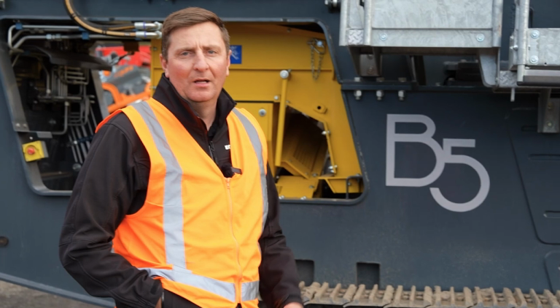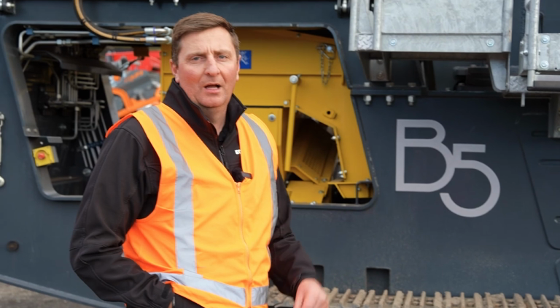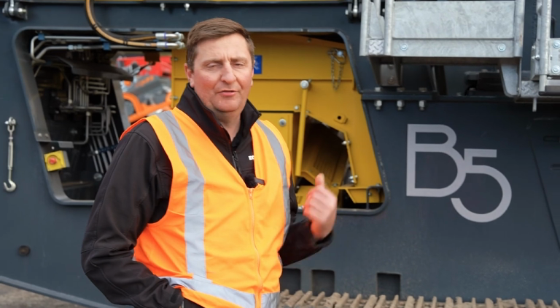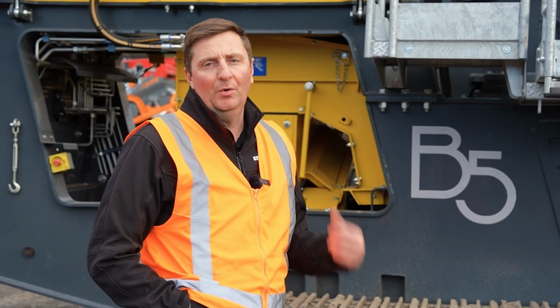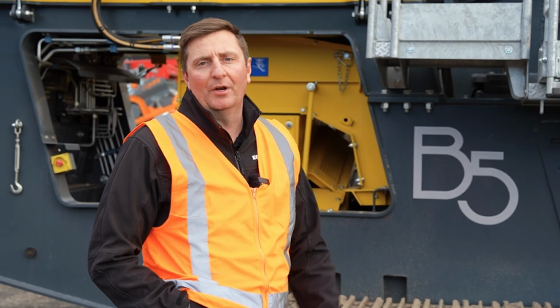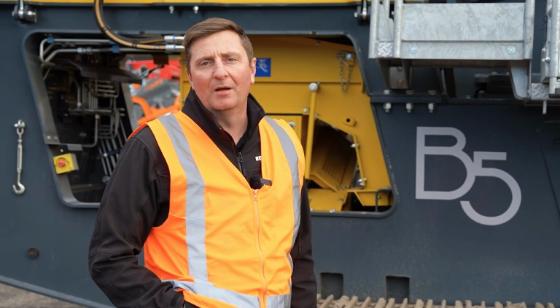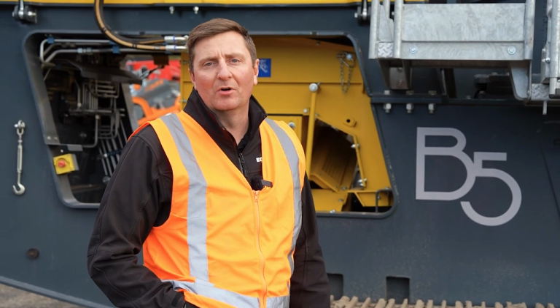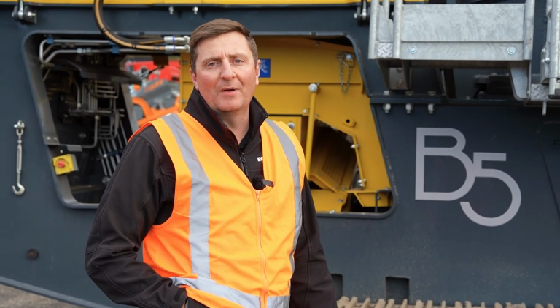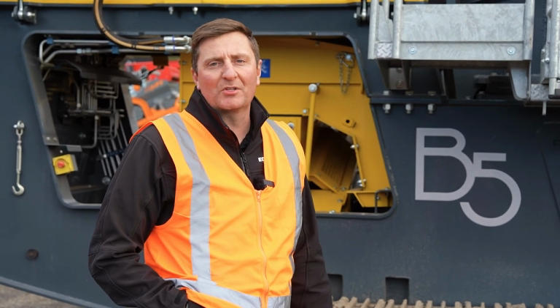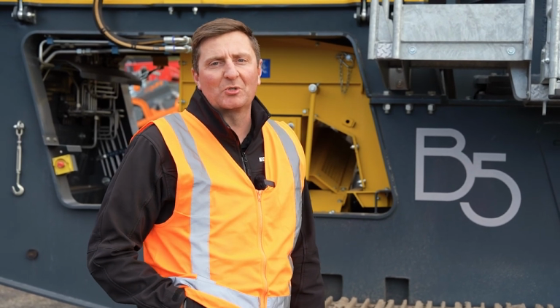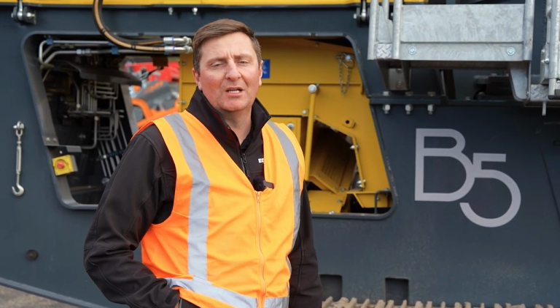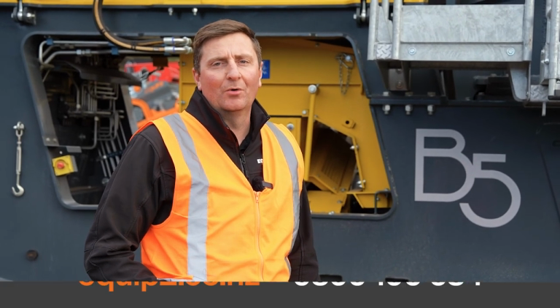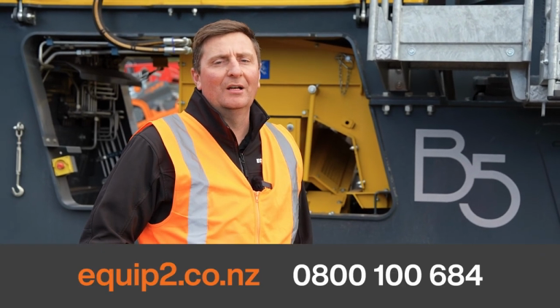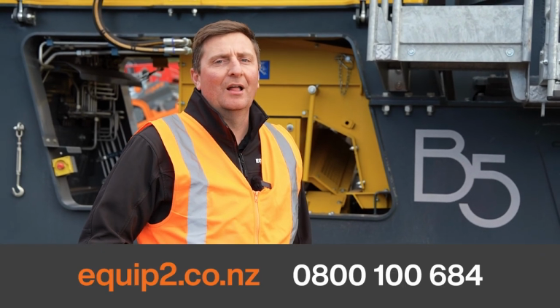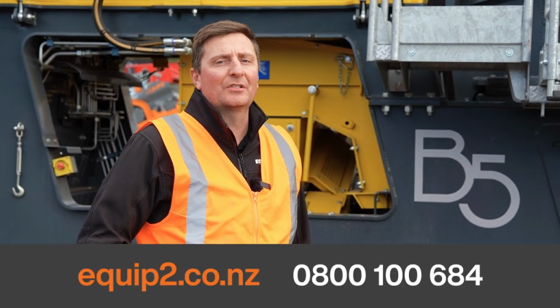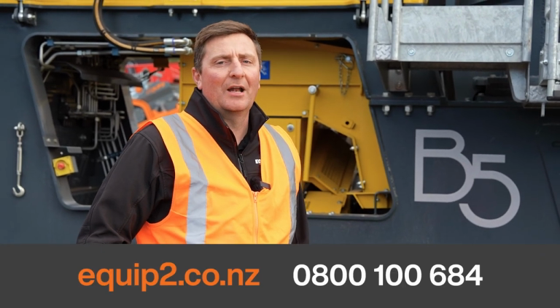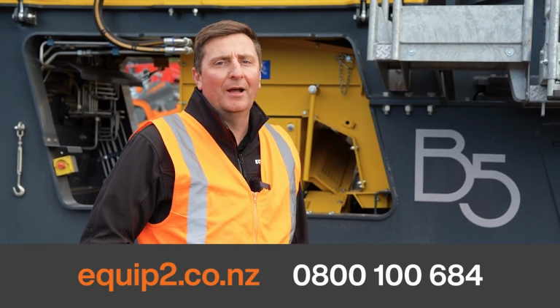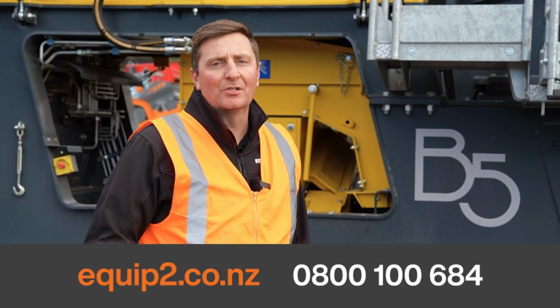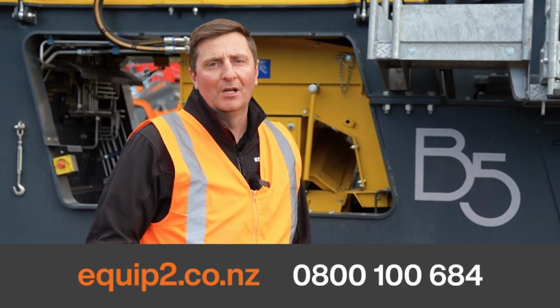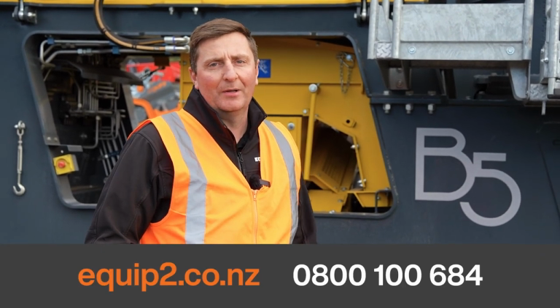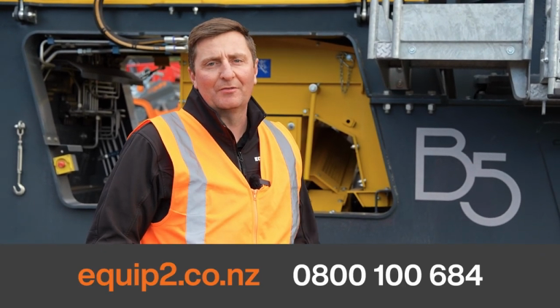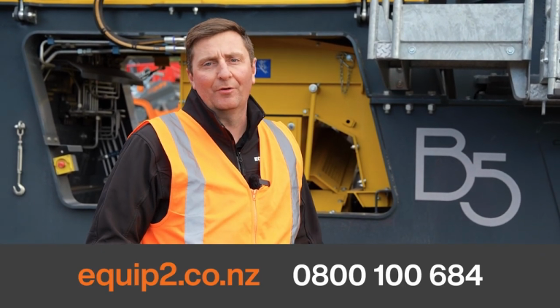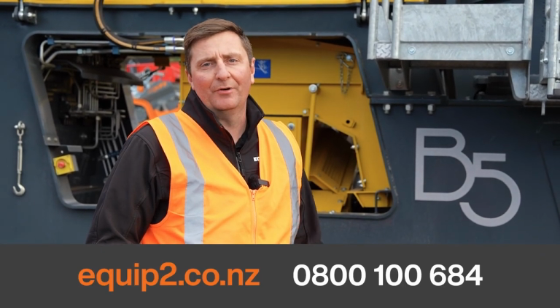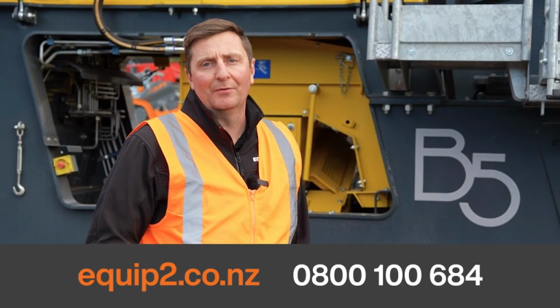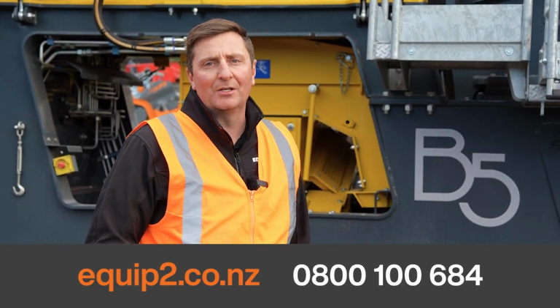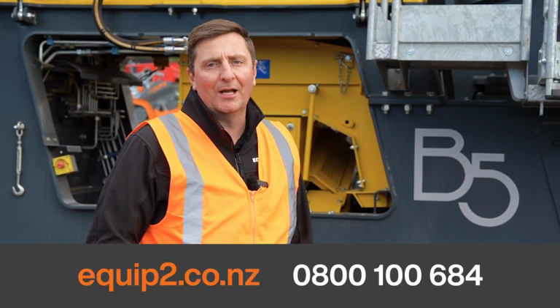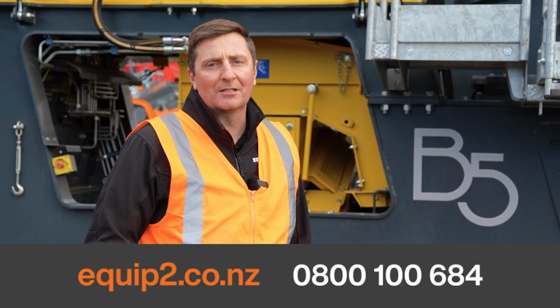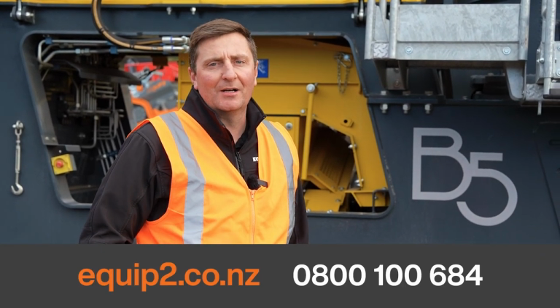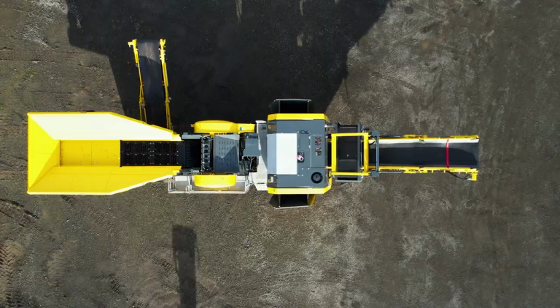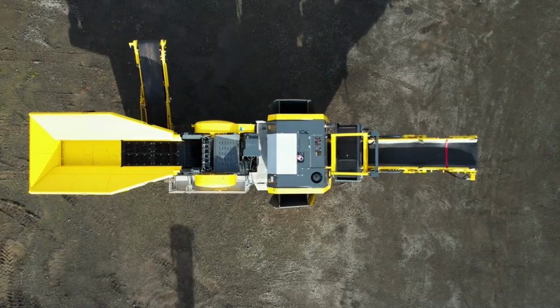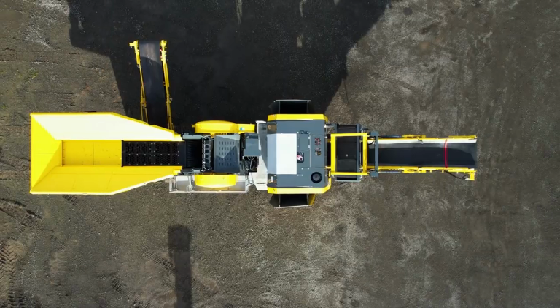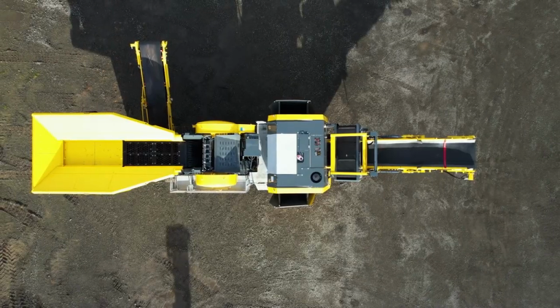If you want to know more about this machine or any others in our range, please feel free to reach out to us at Equip2.